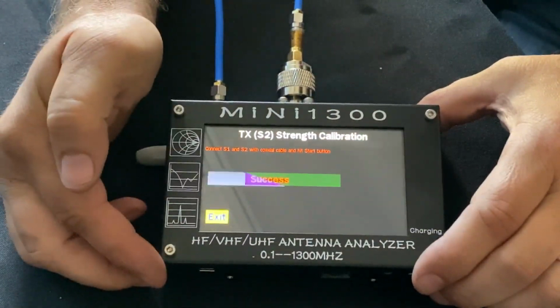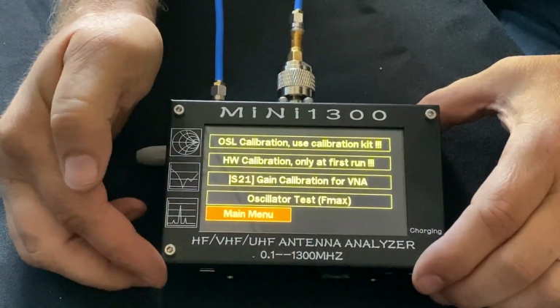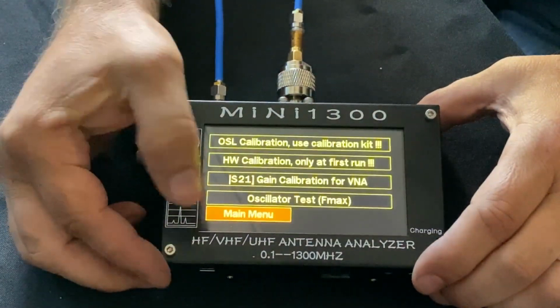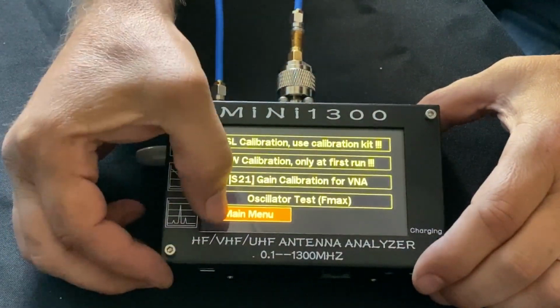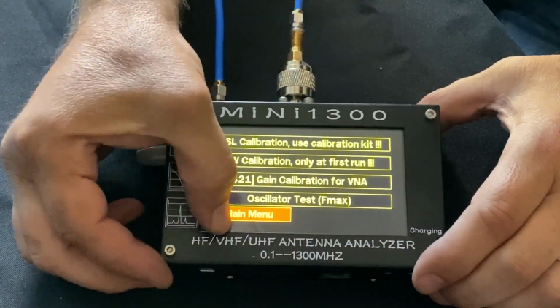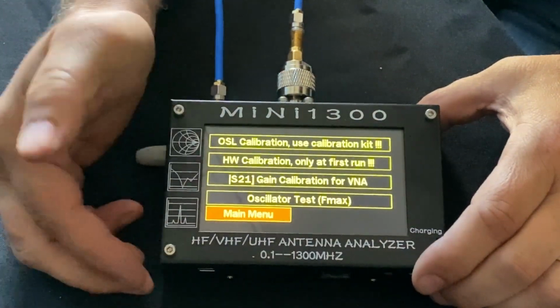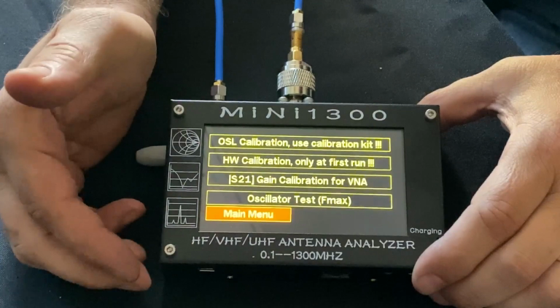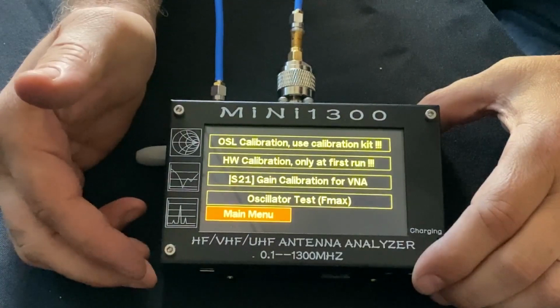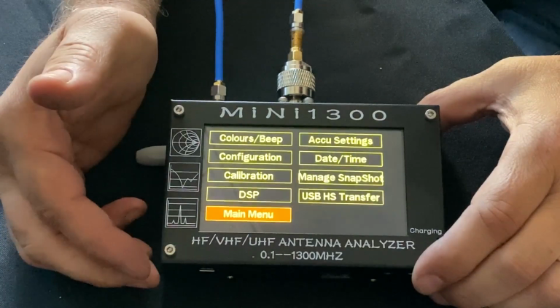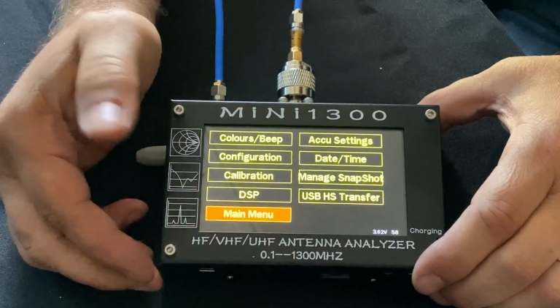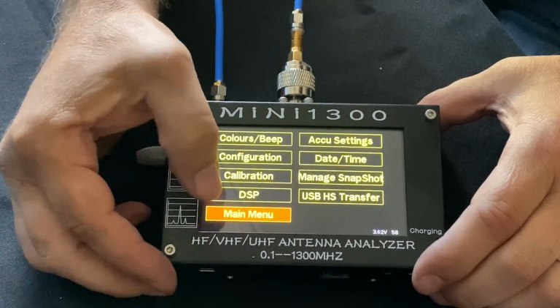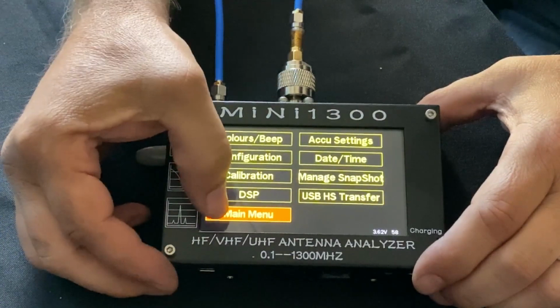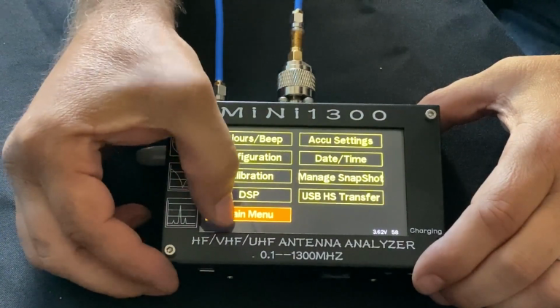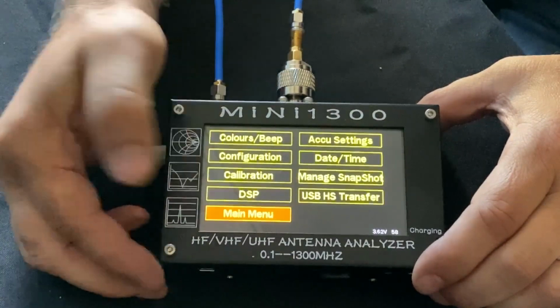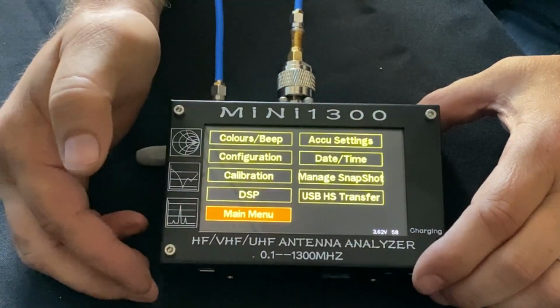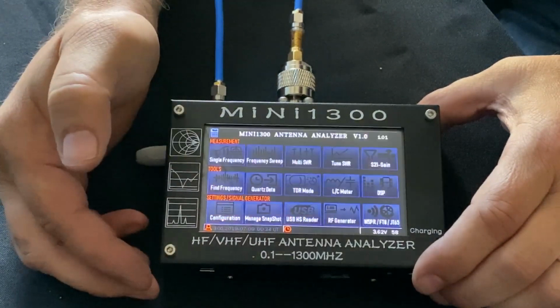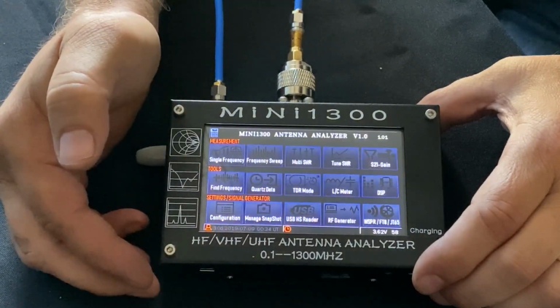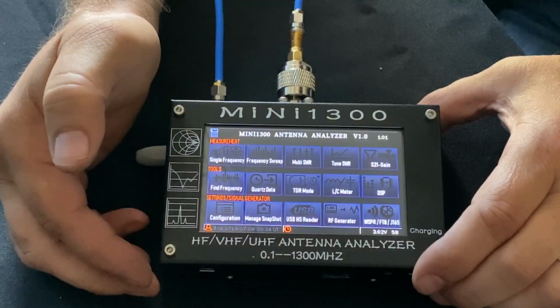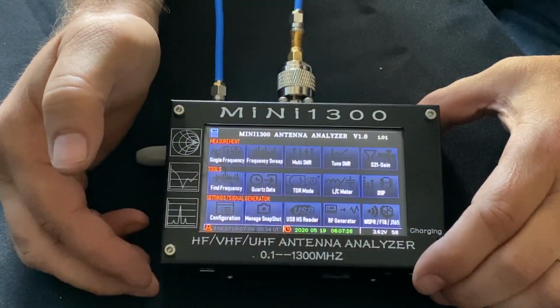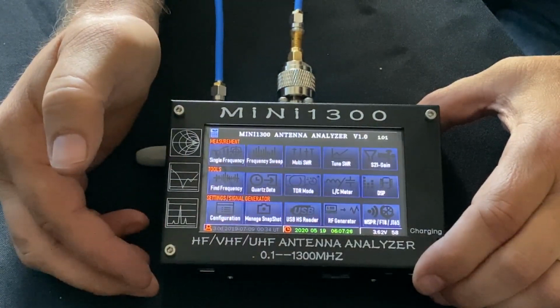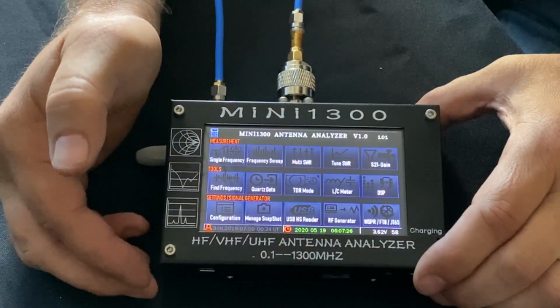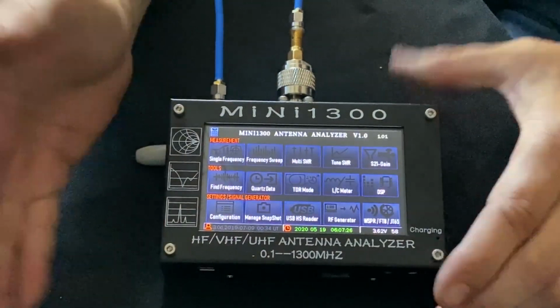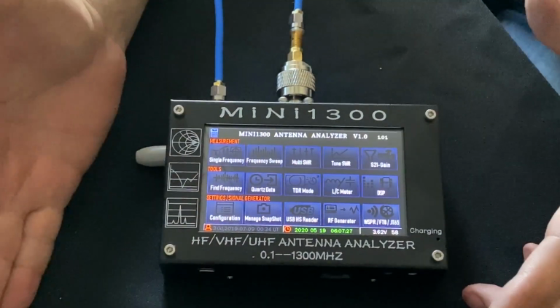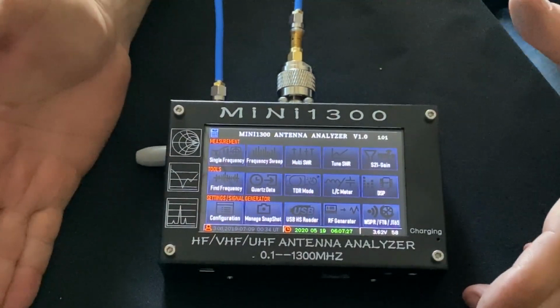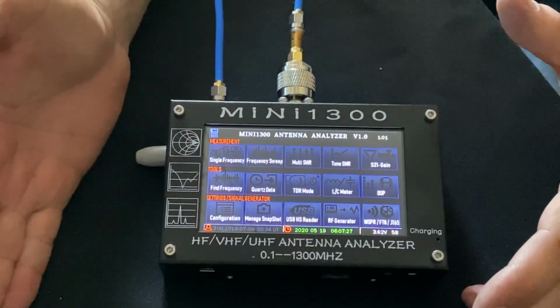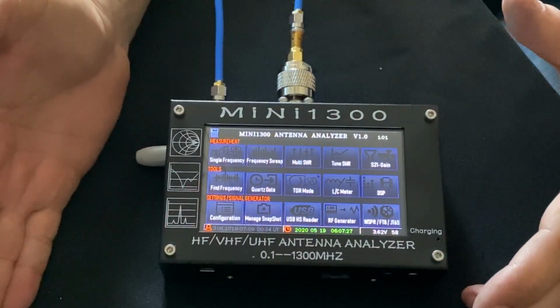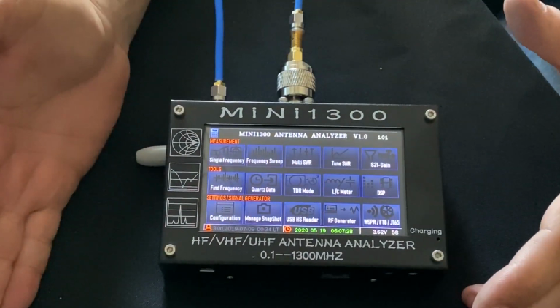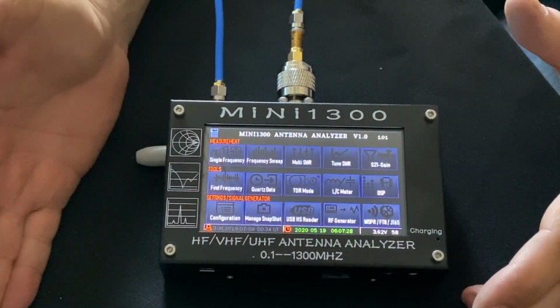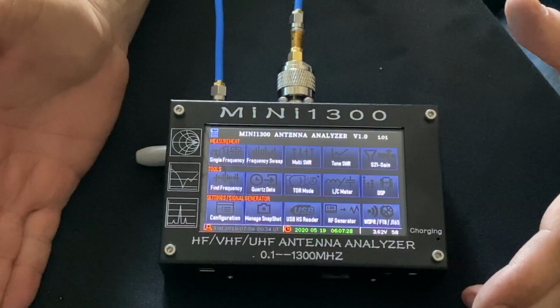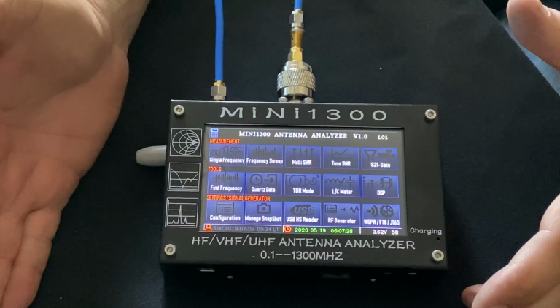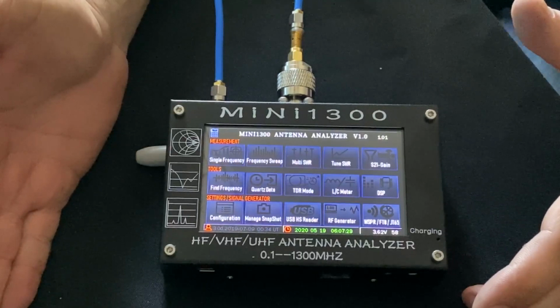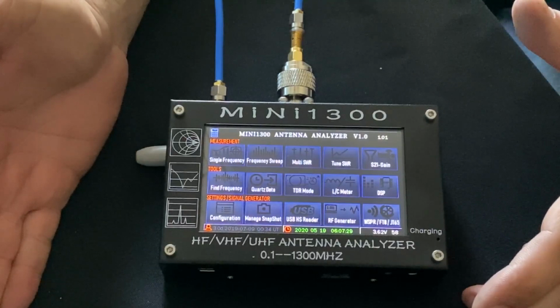Now we can exit out of that and go back to the main menu and then go from there back to the main menu. That's how you calibrate.